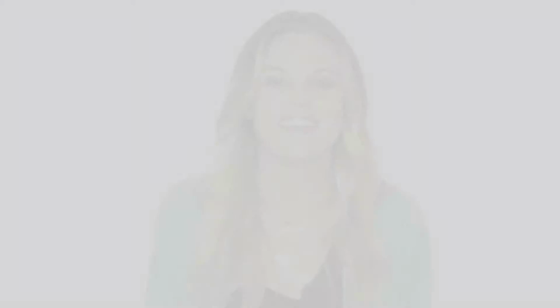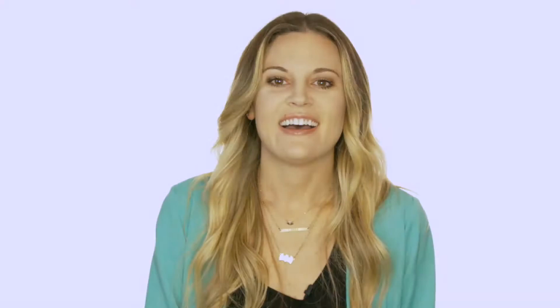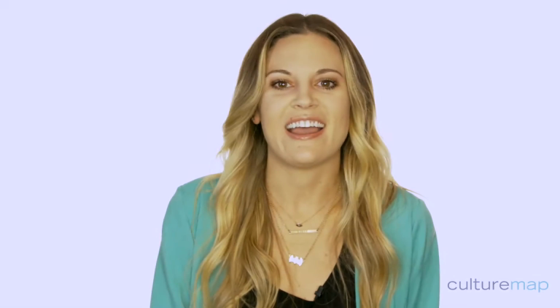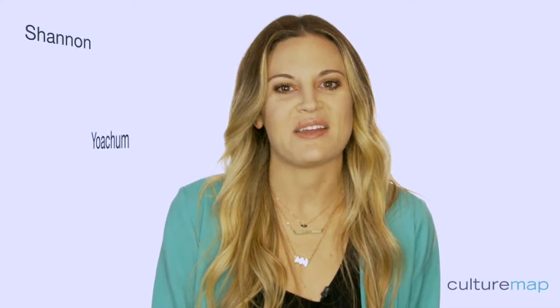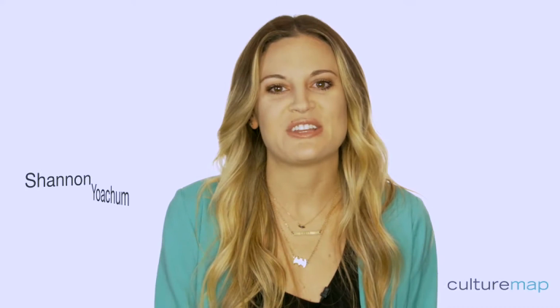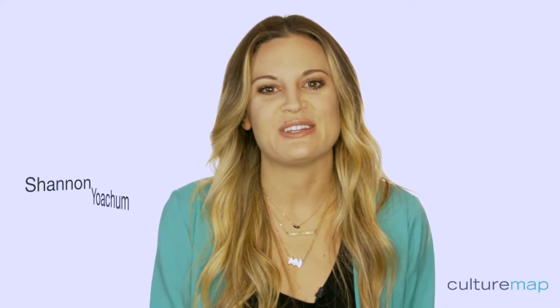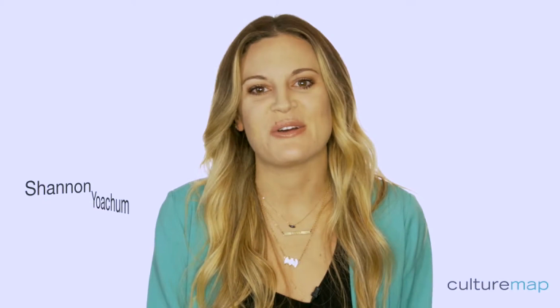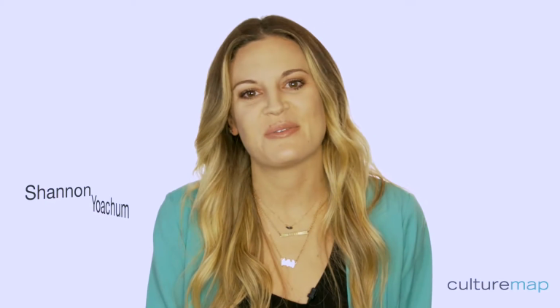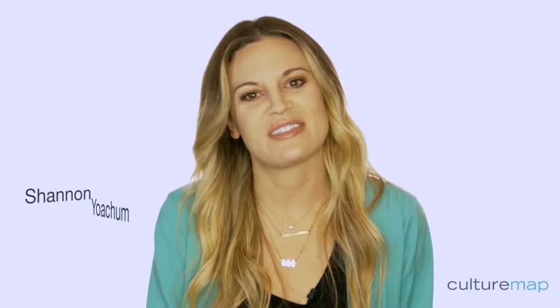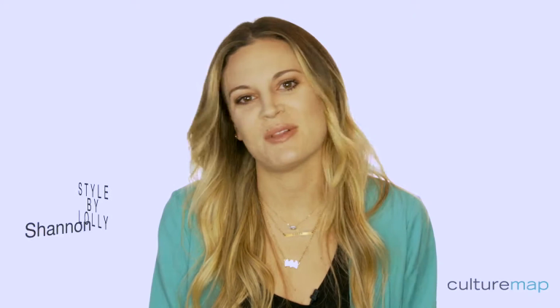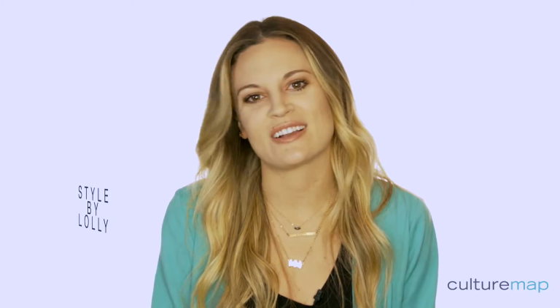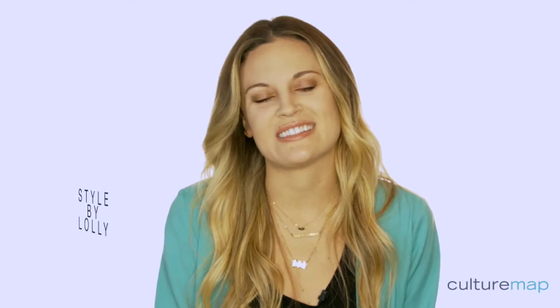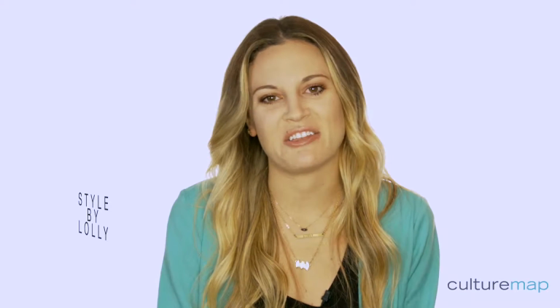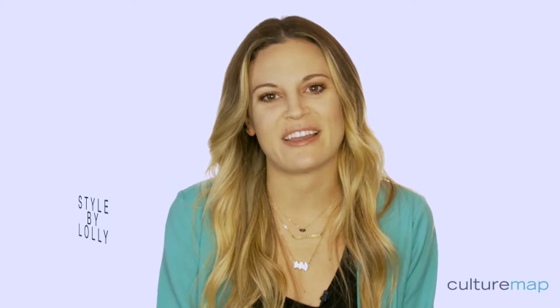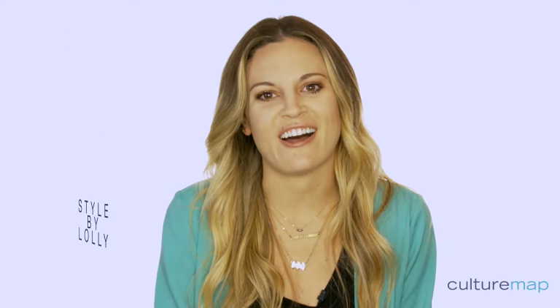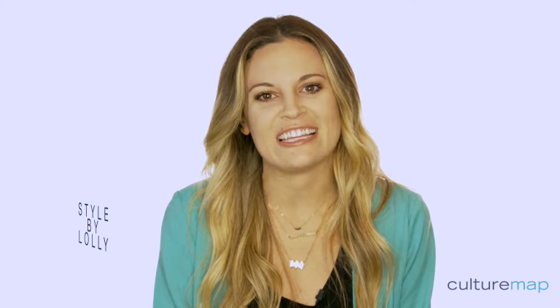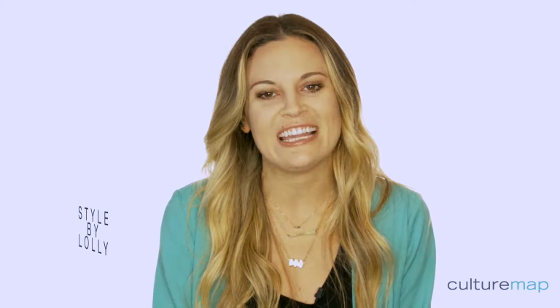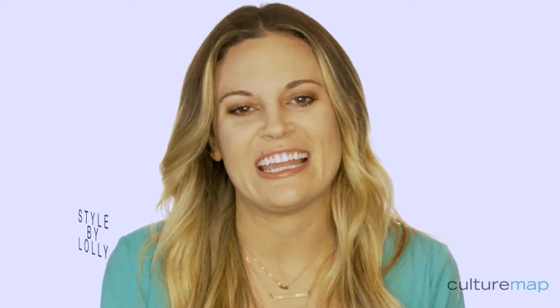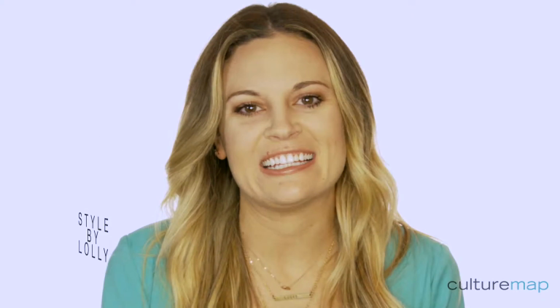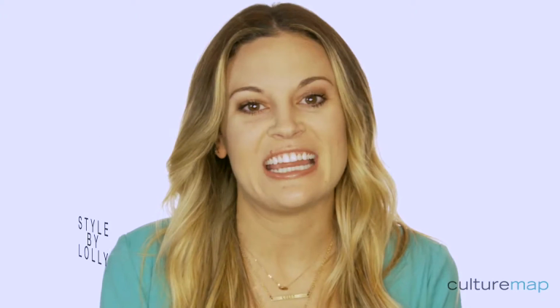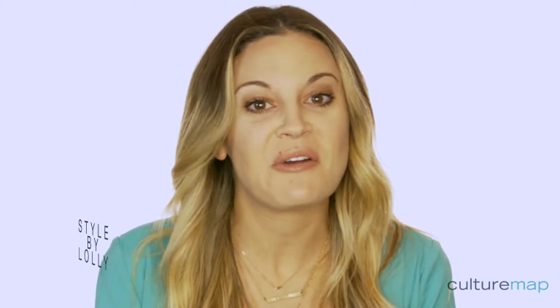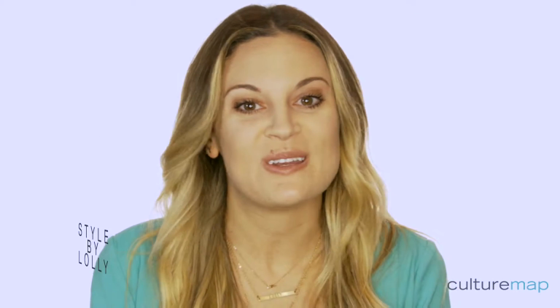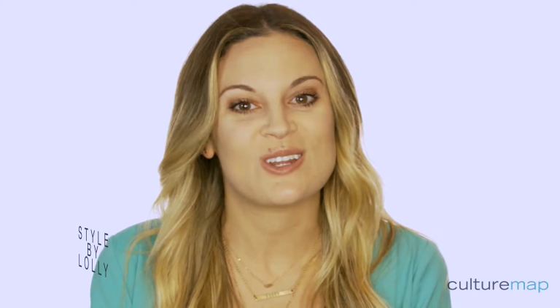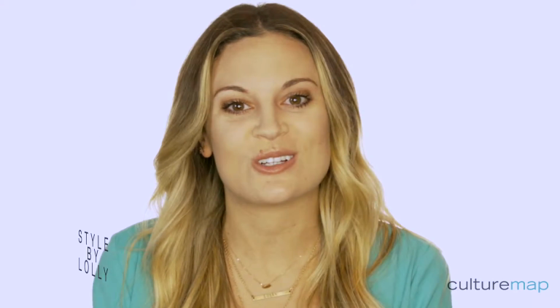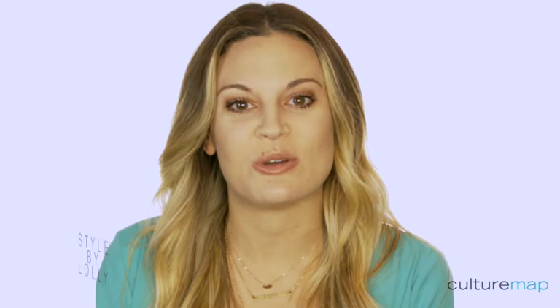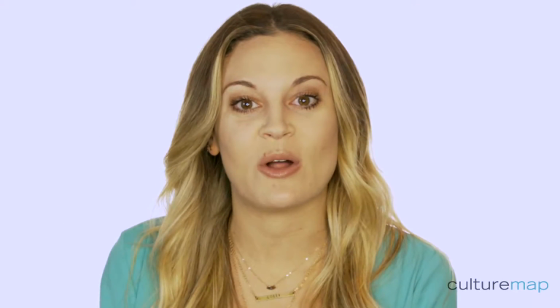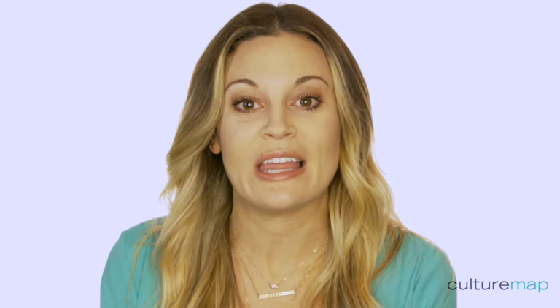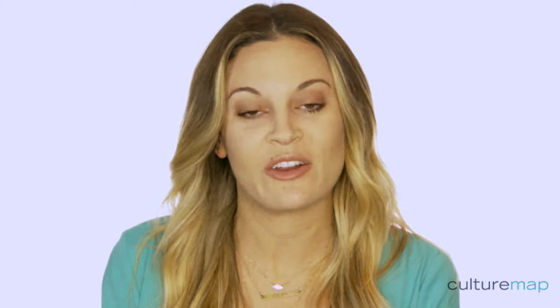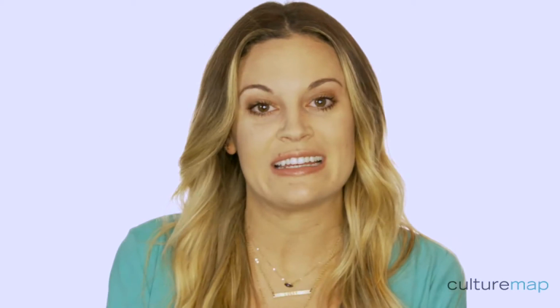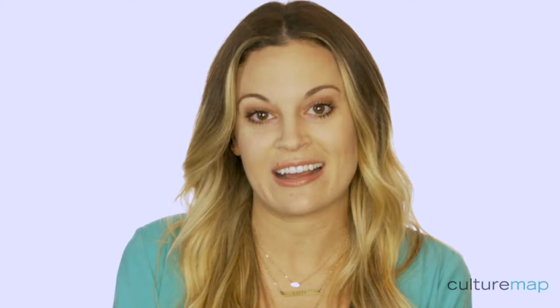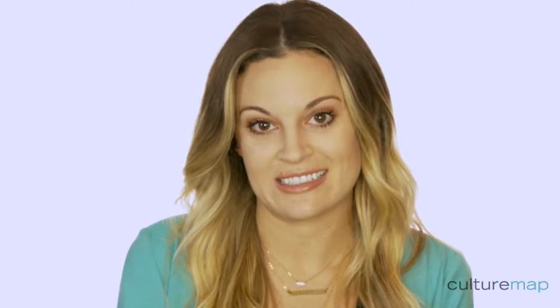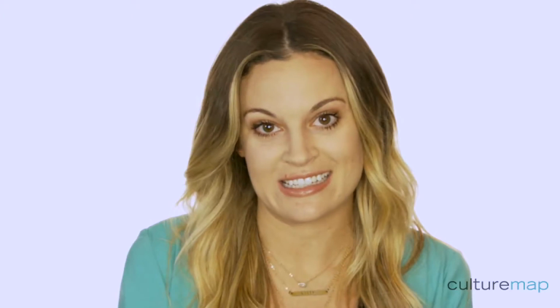Hi, I'm Shannon Yoakum with the blog Style by Lolly, and today I wanted to talk to you about layering necklaces.